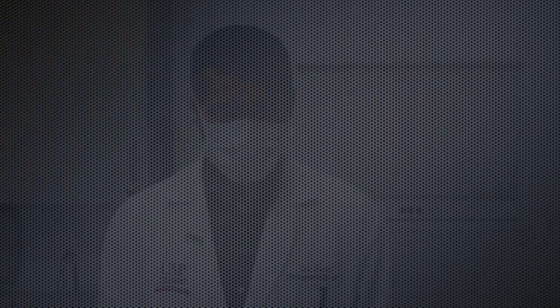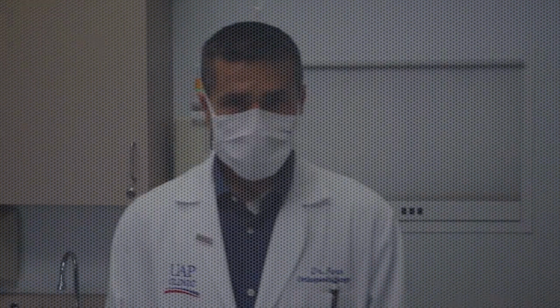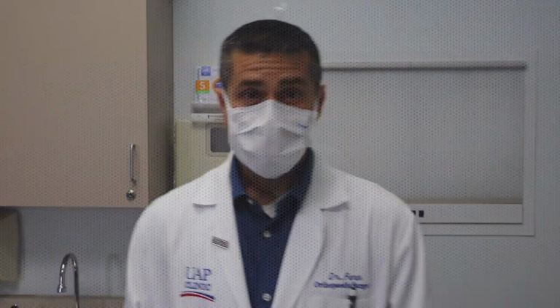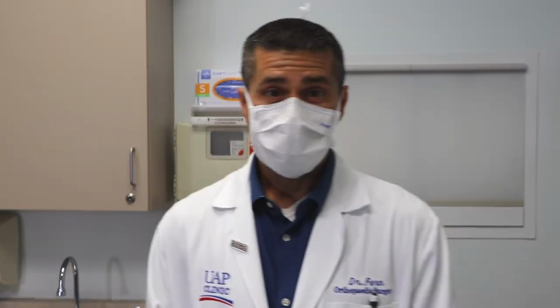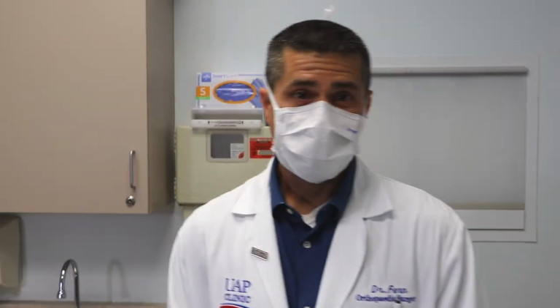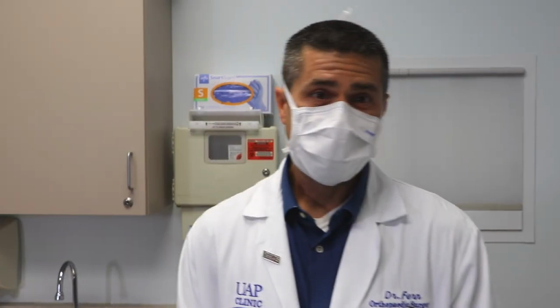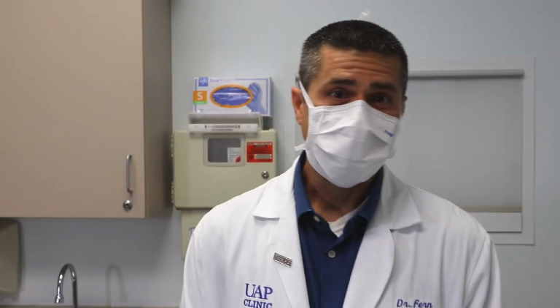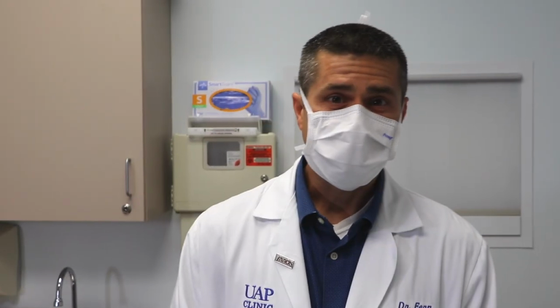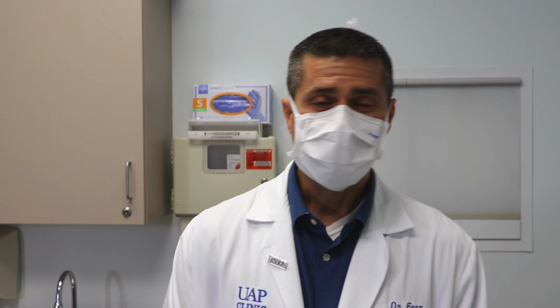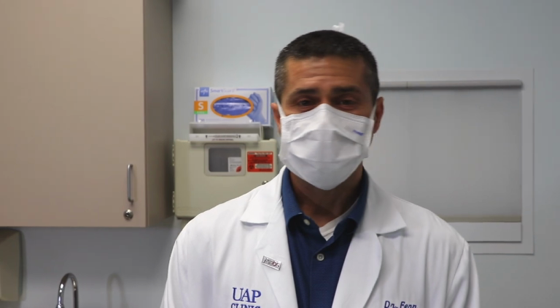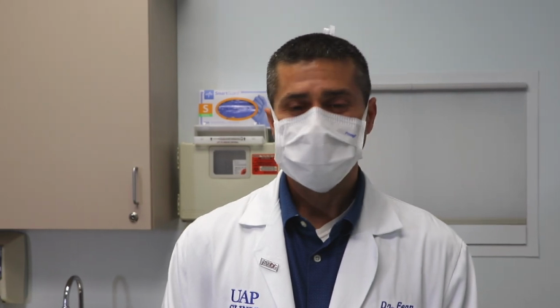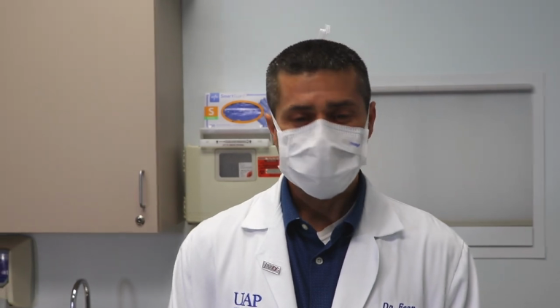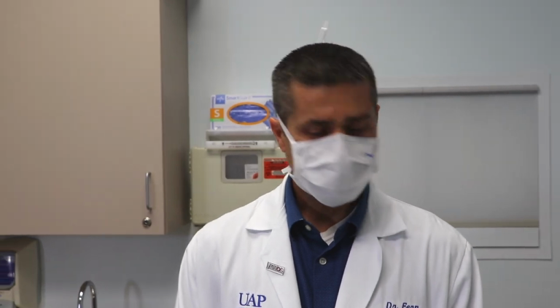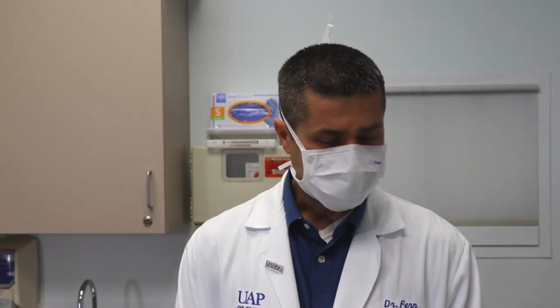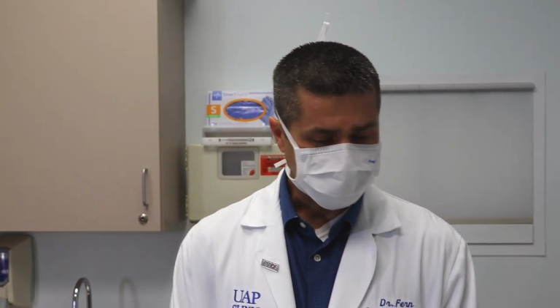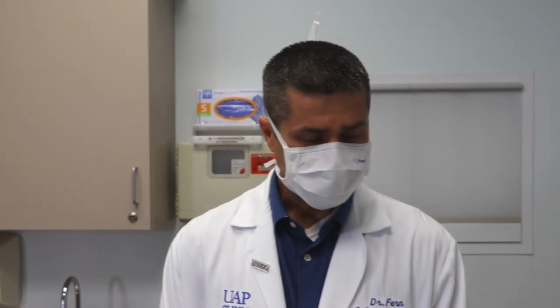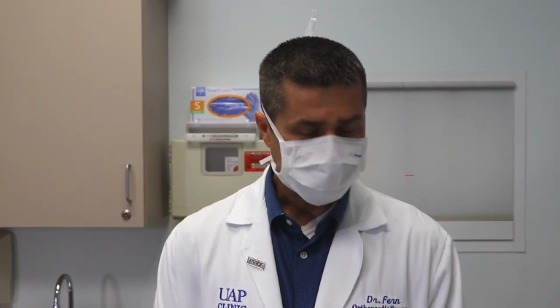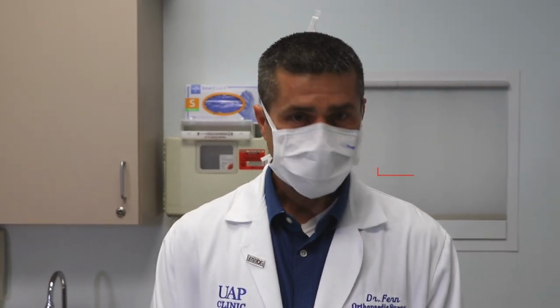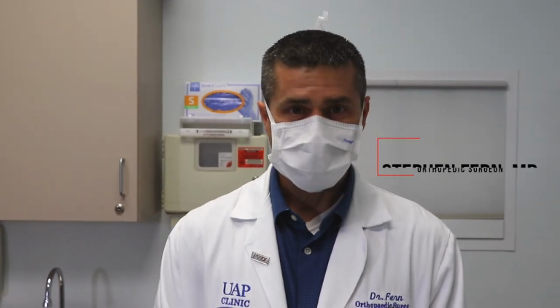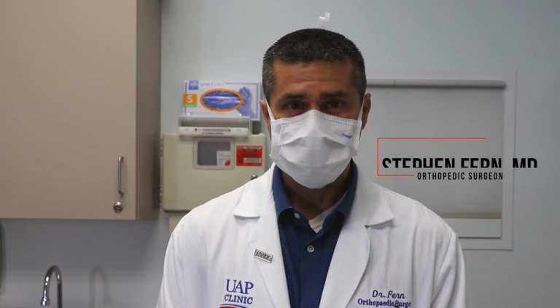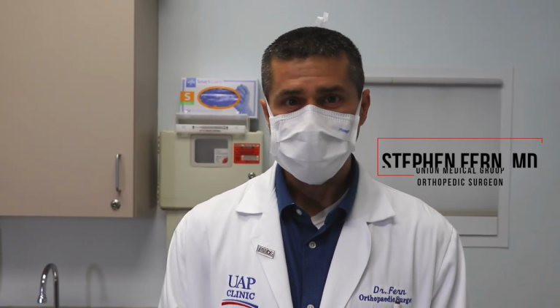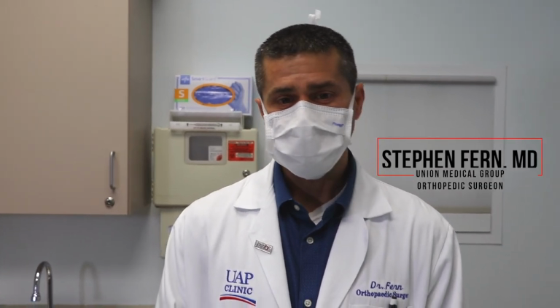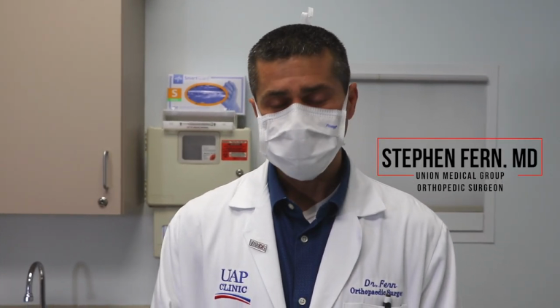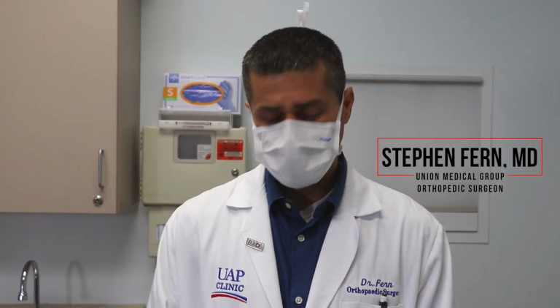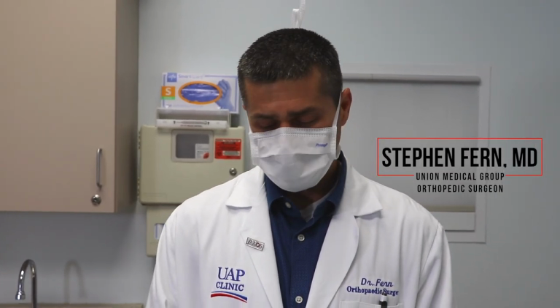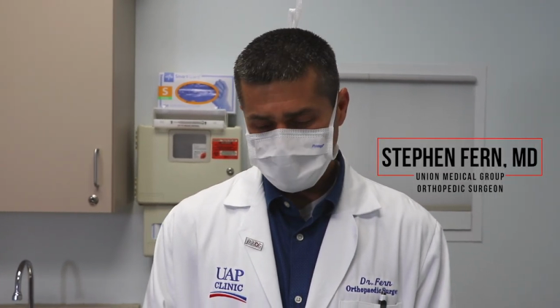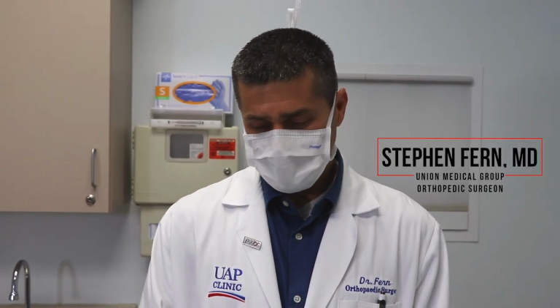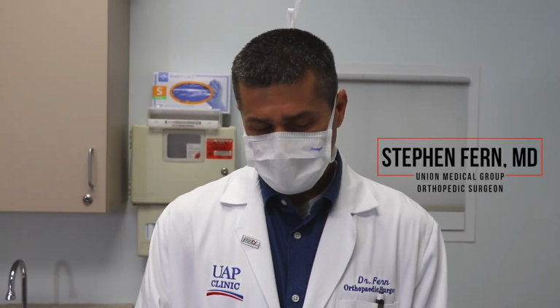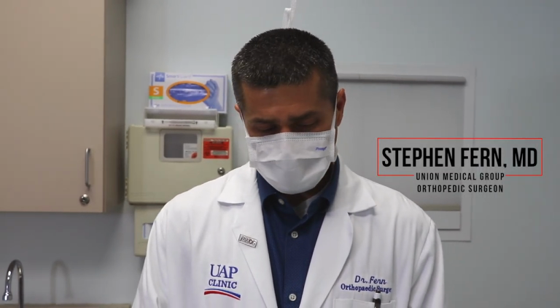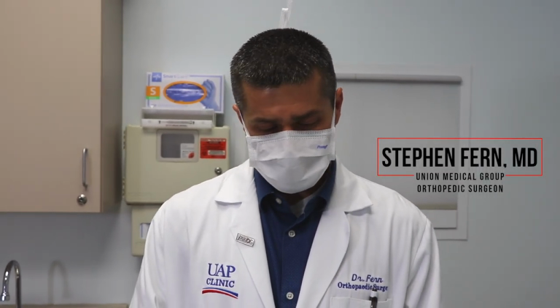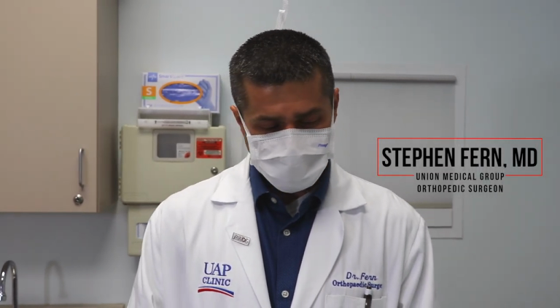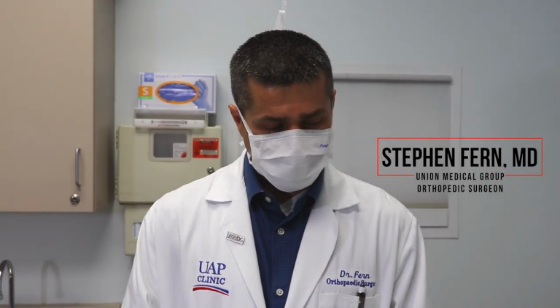Good morning. Hi, I'm Steven Fern, one of the orthopedic surgeons, part of the bone and joint center.